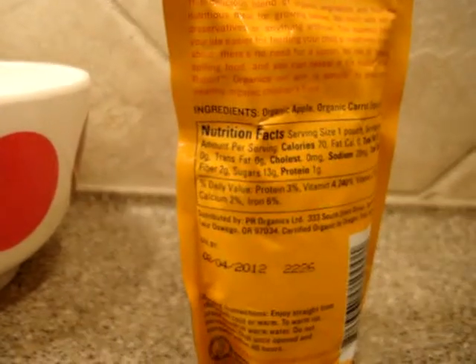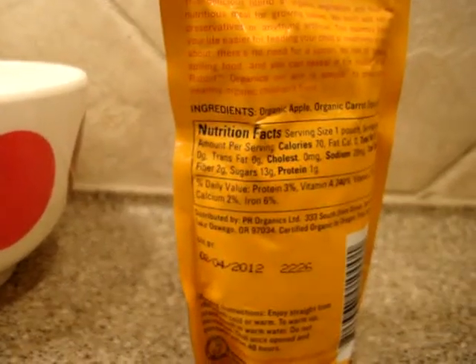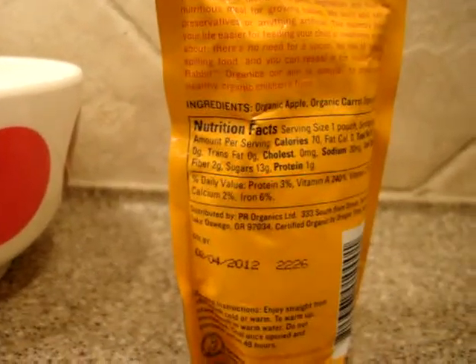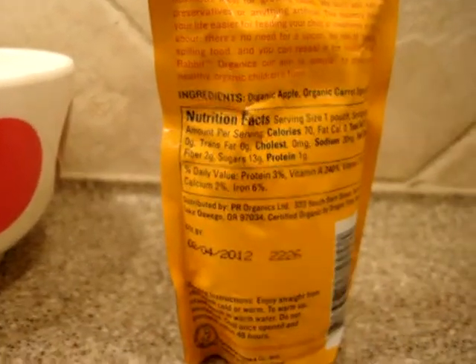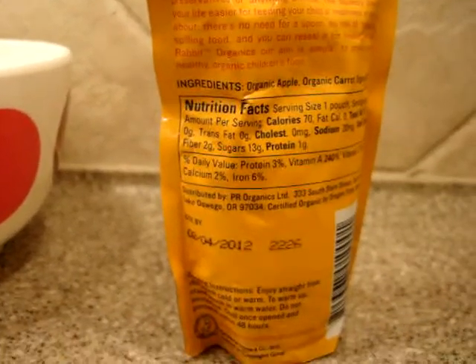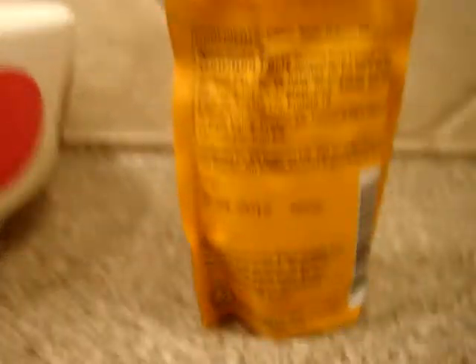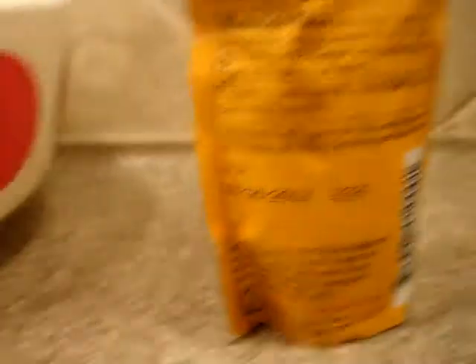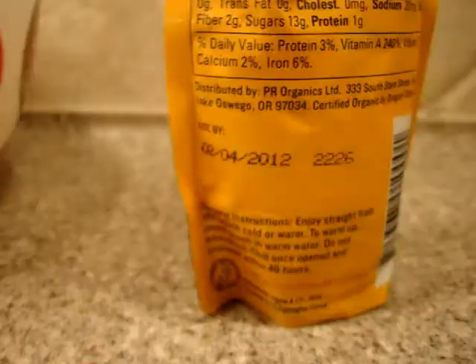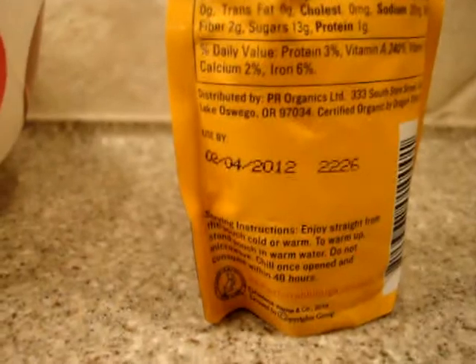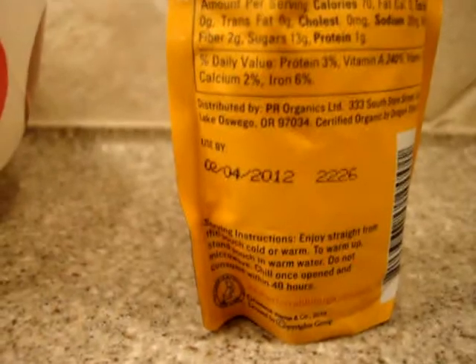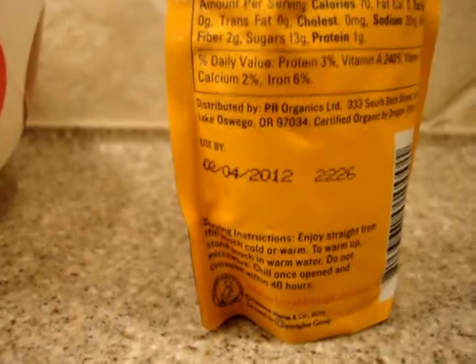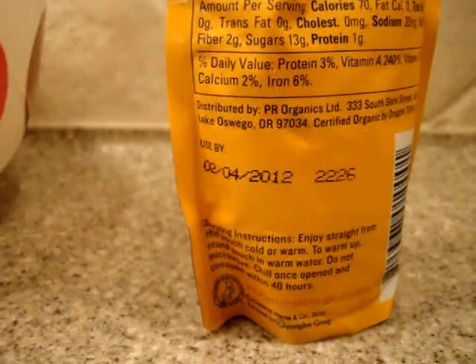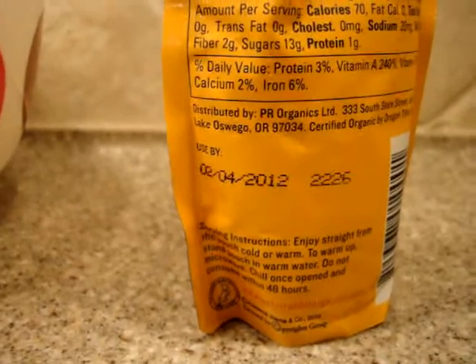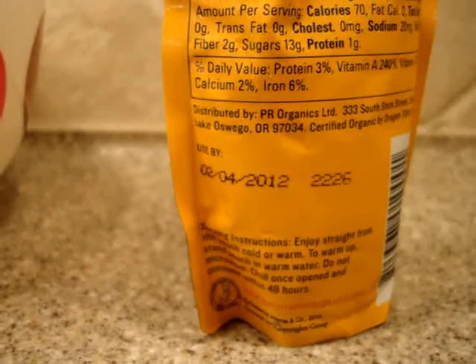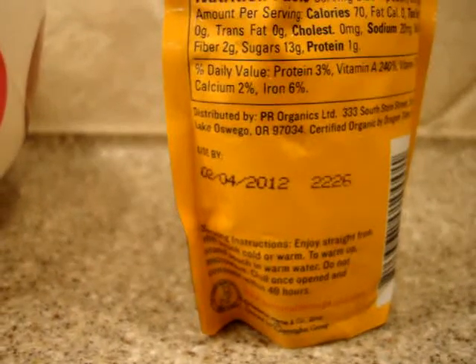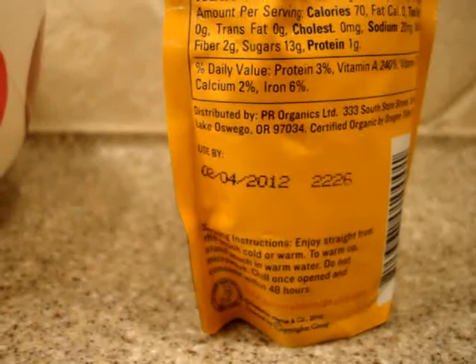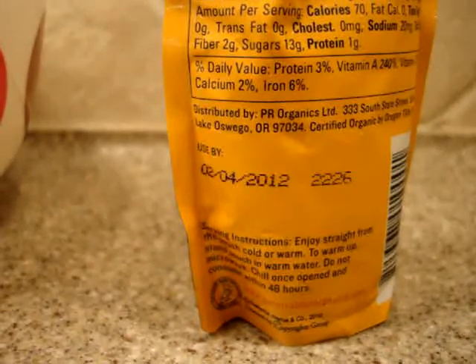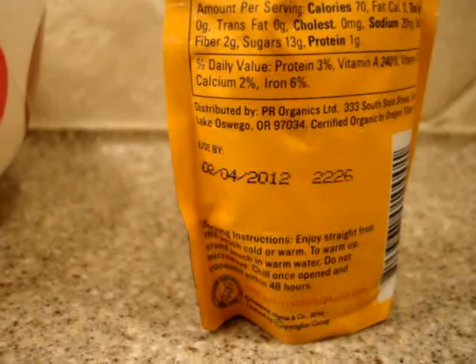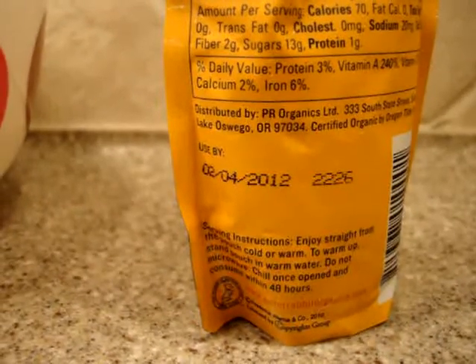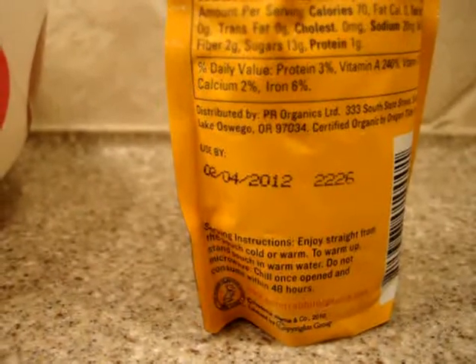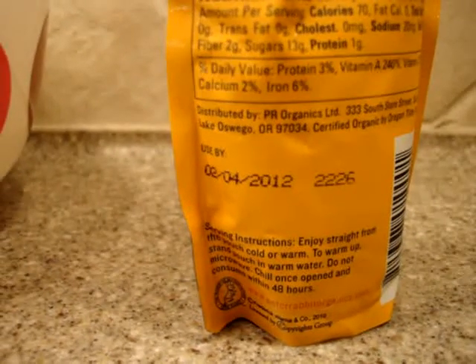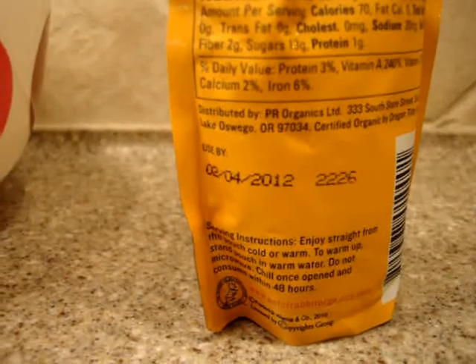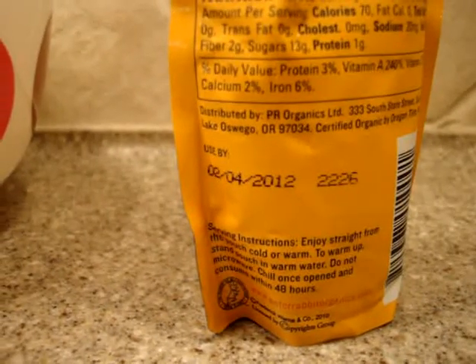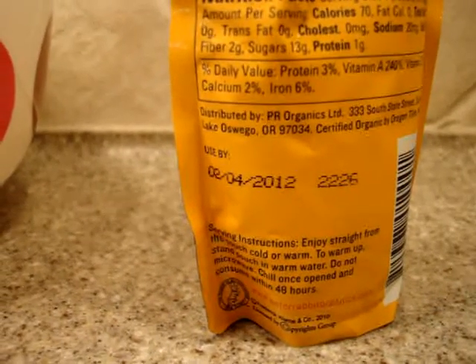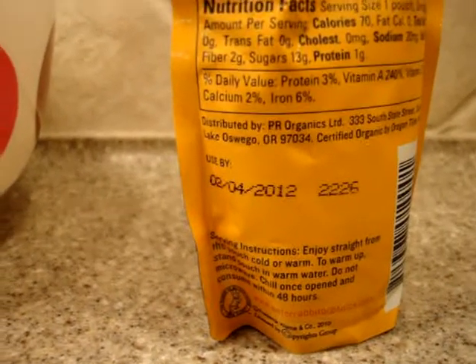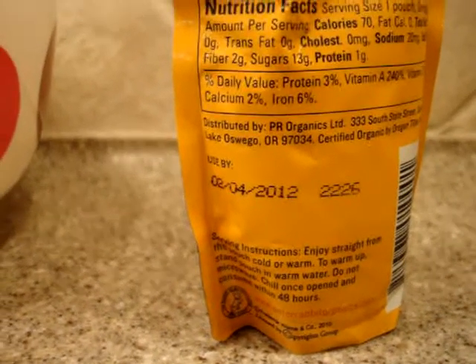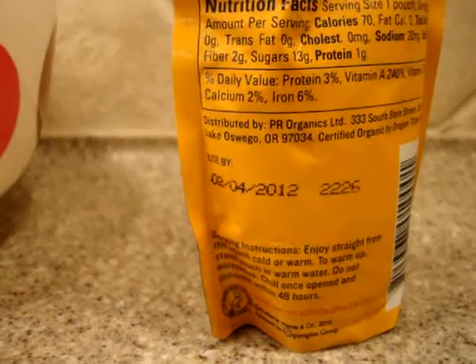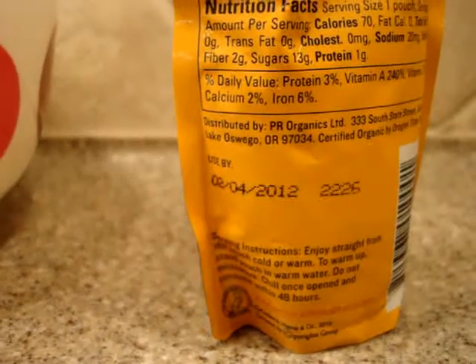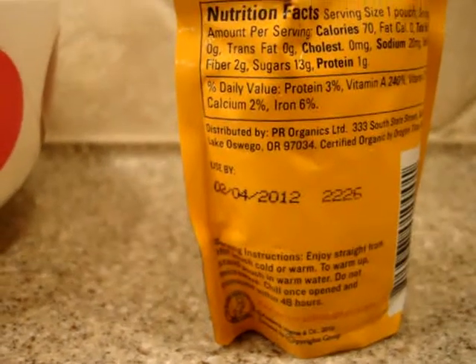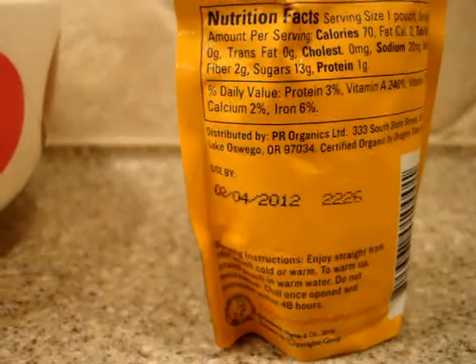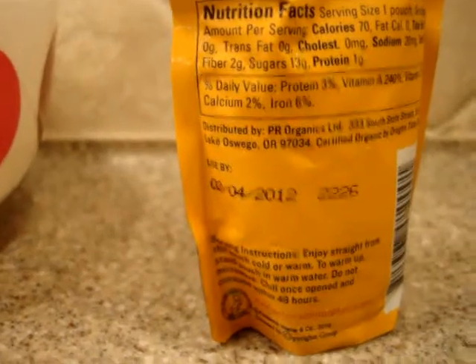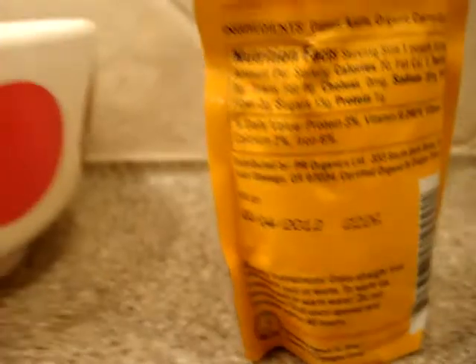They have an expiration date — about a year in advance is pretty much how they work.